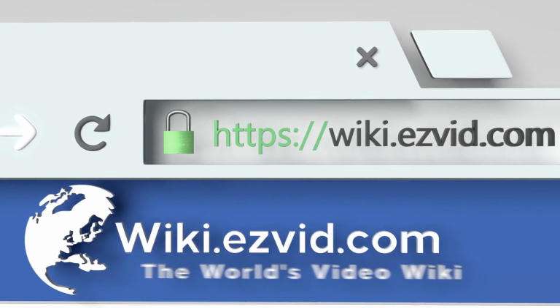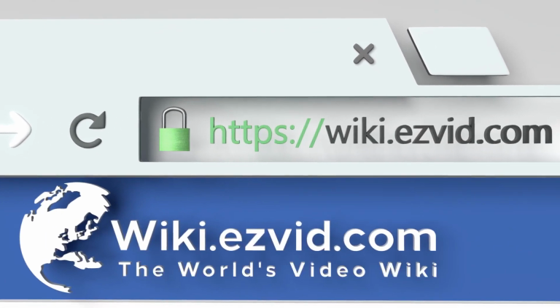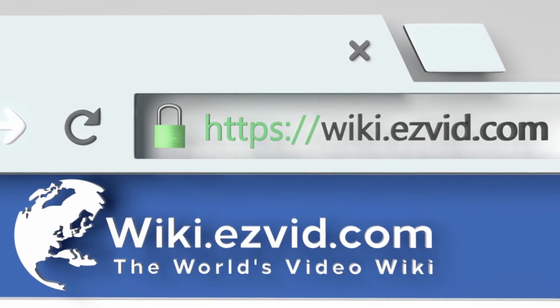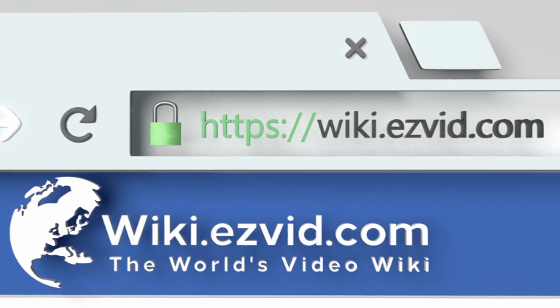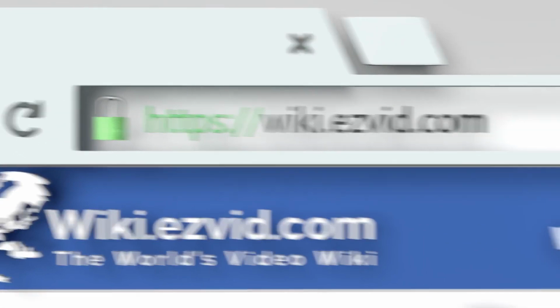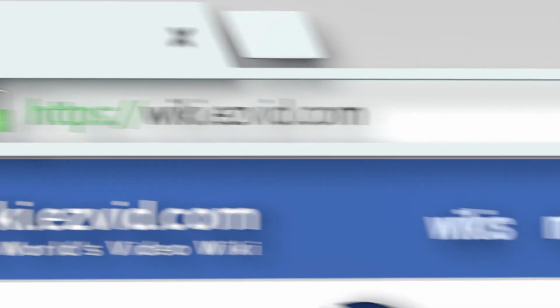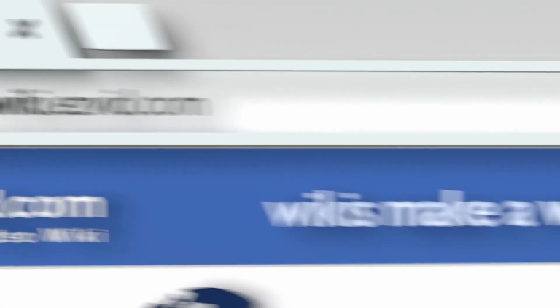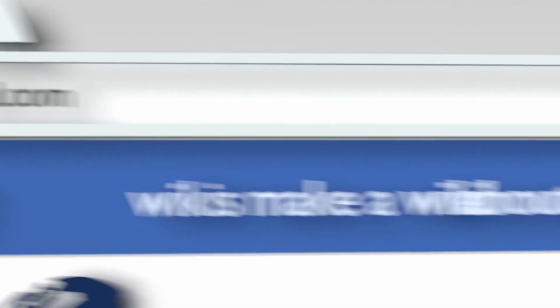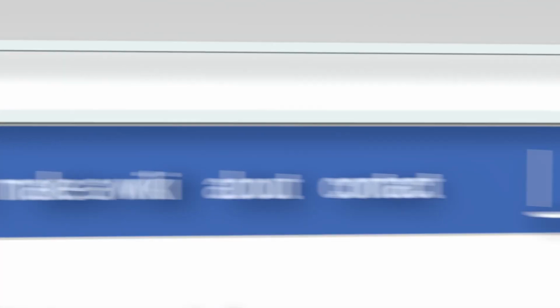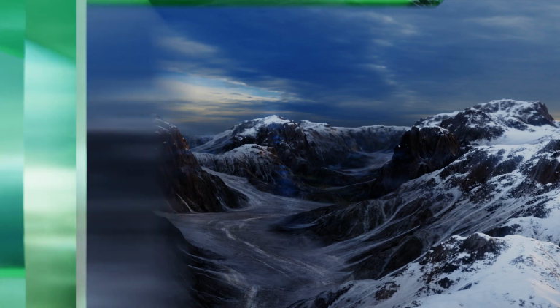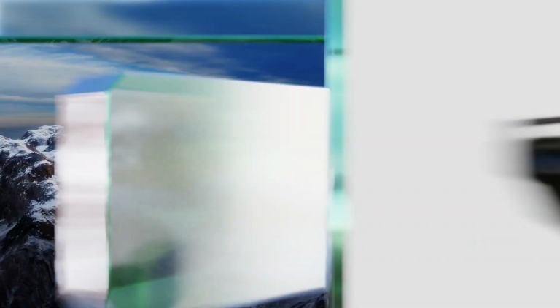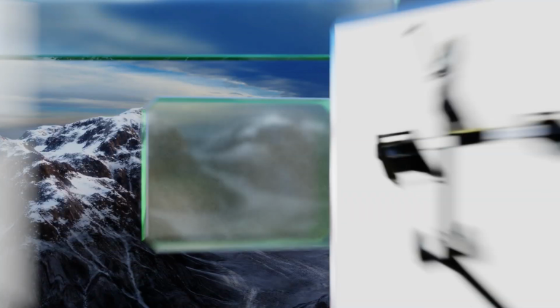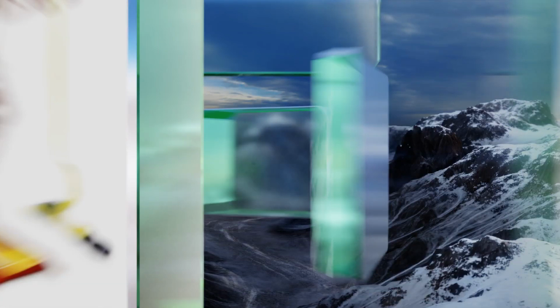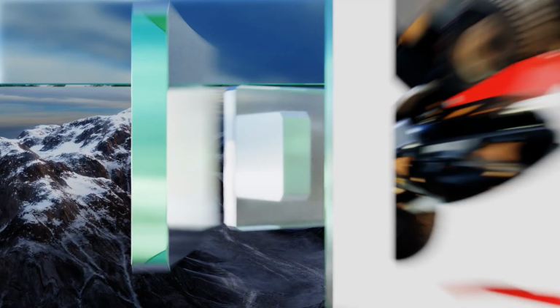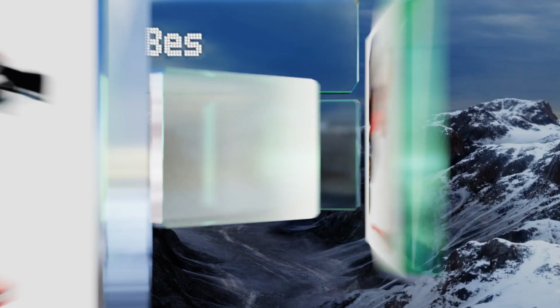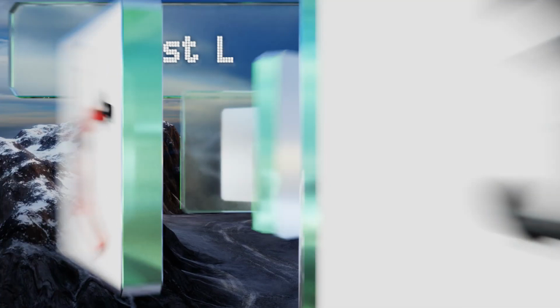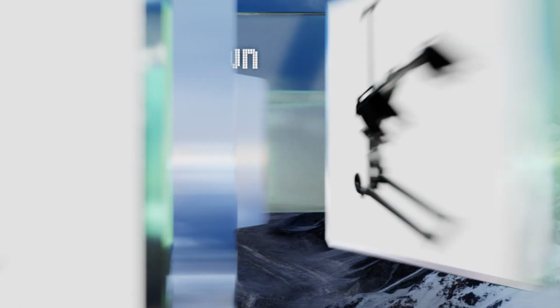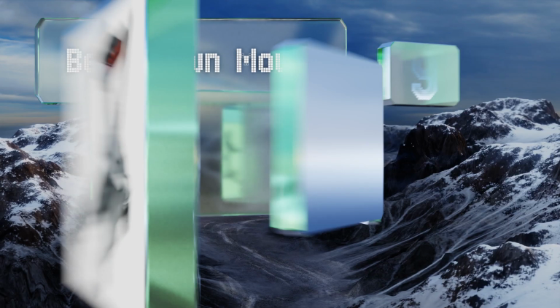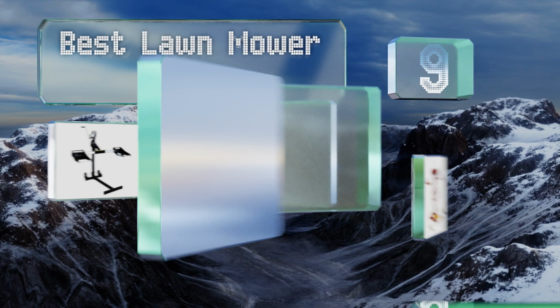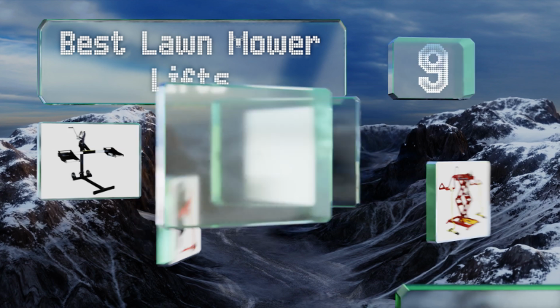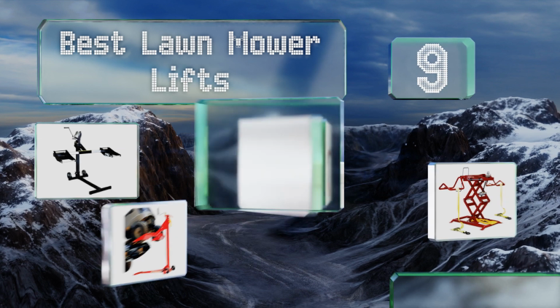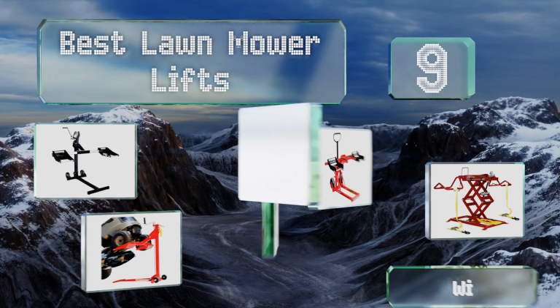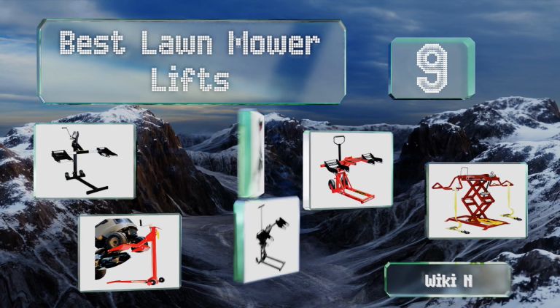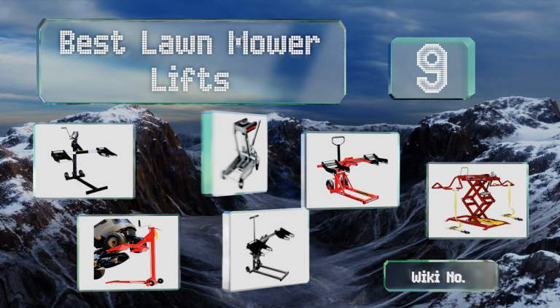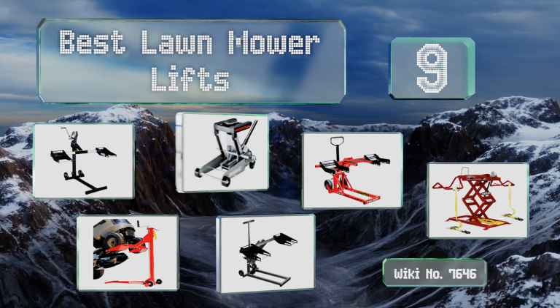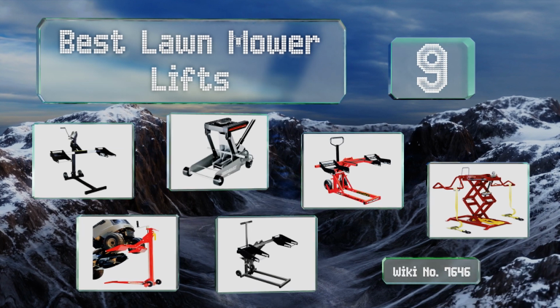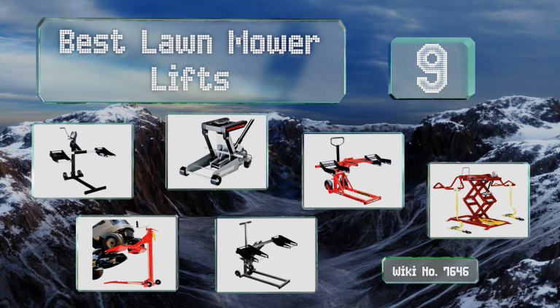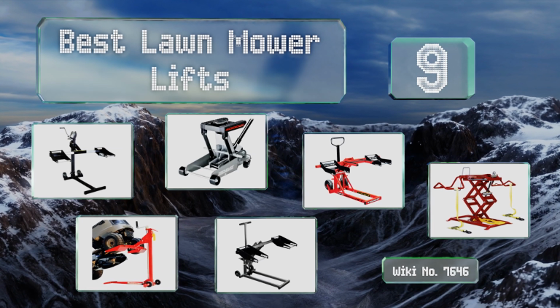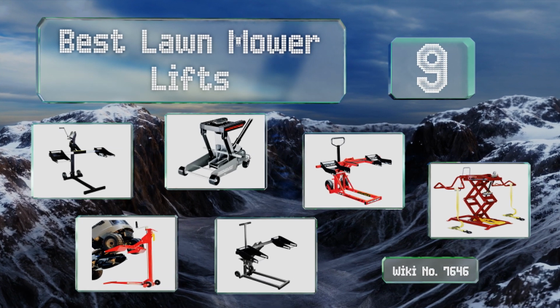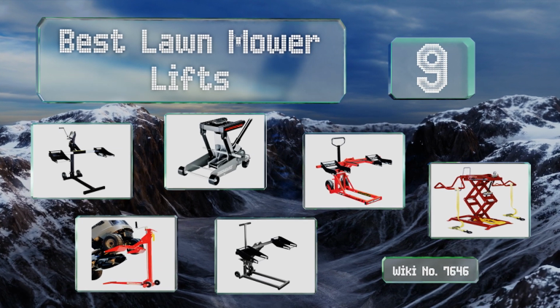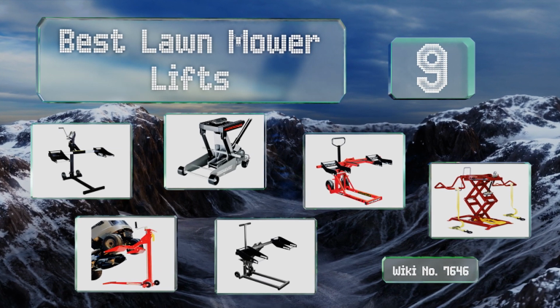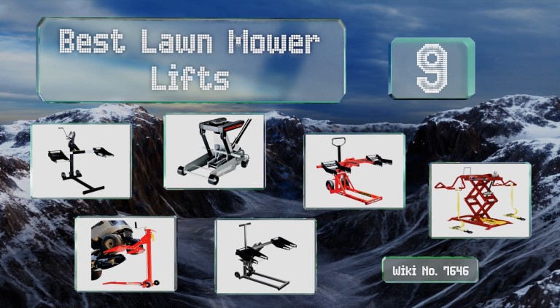EasyVid presents the nine best lawnmower lifts. Let's get started with the list.